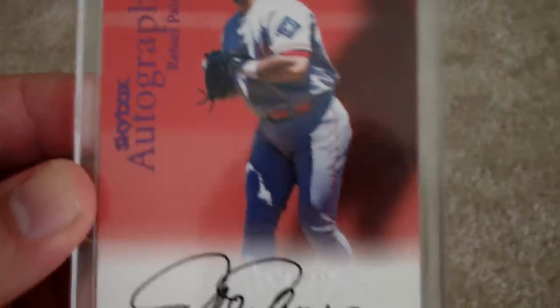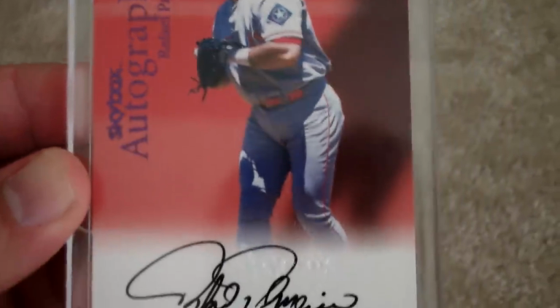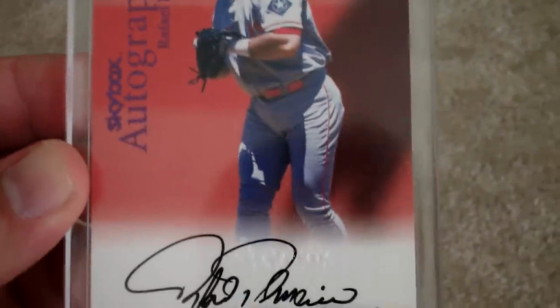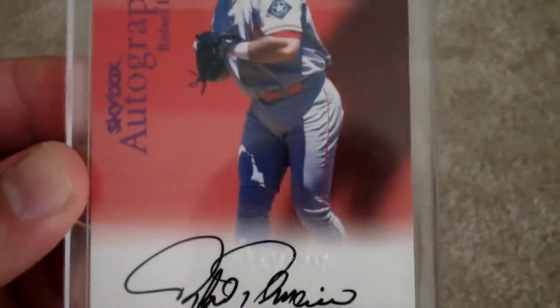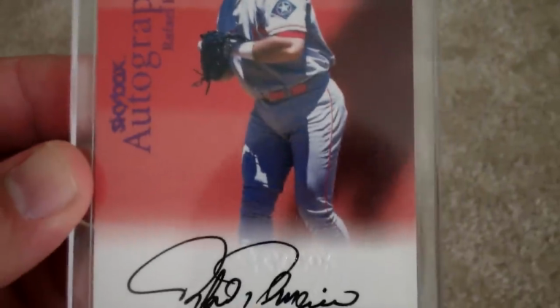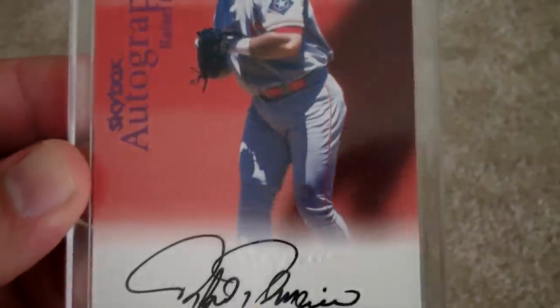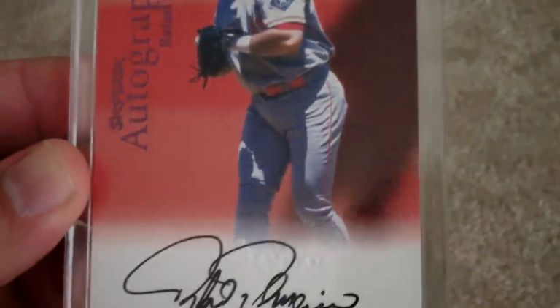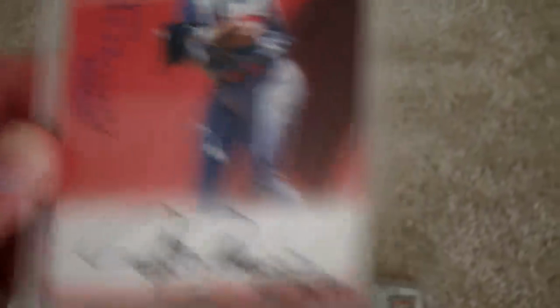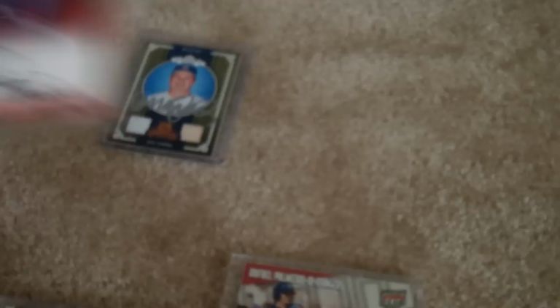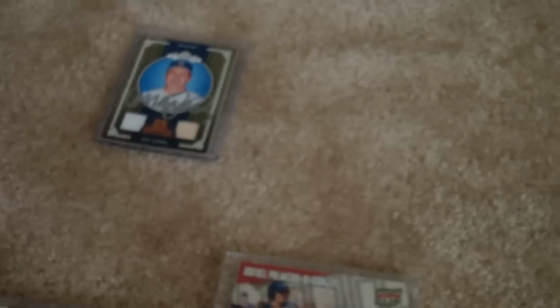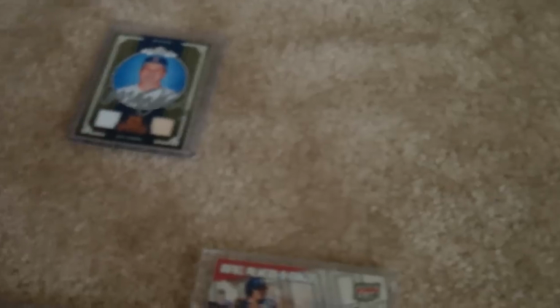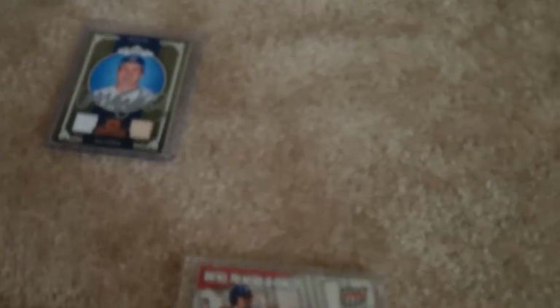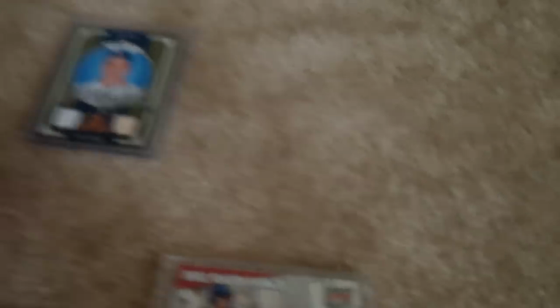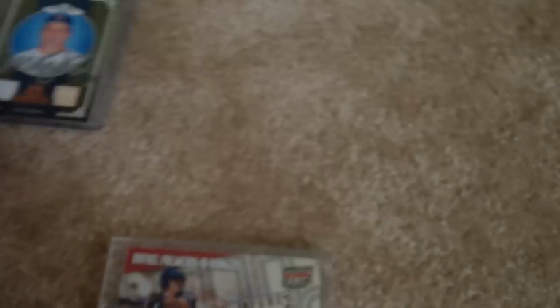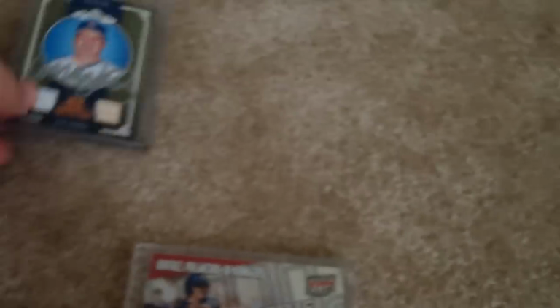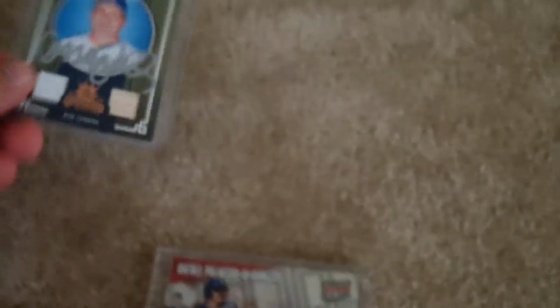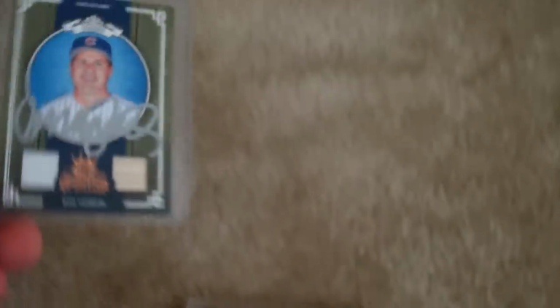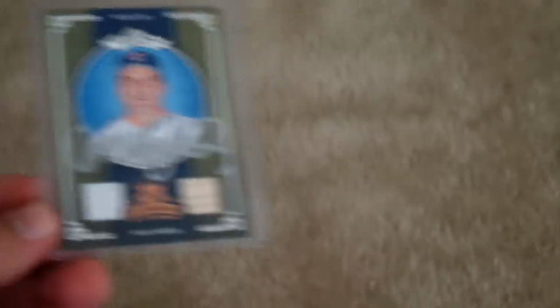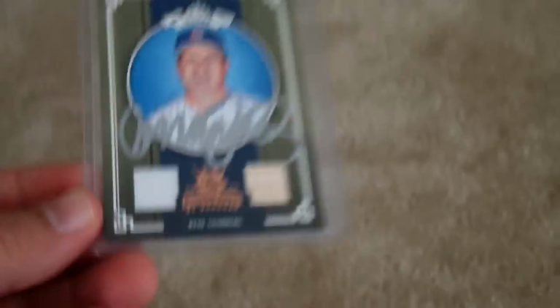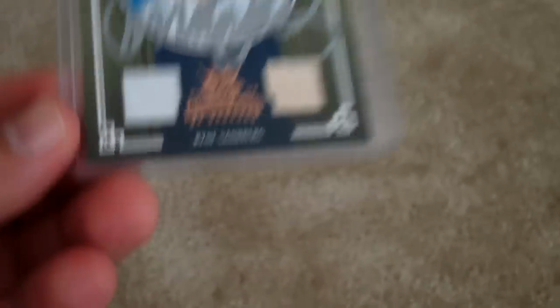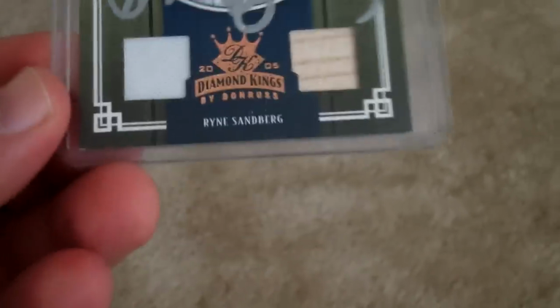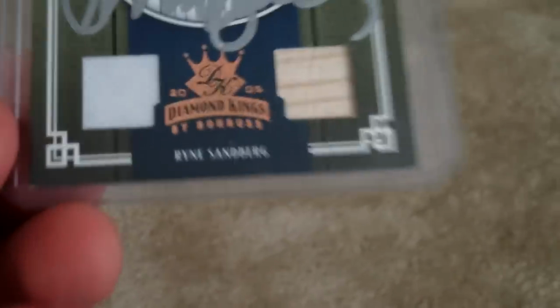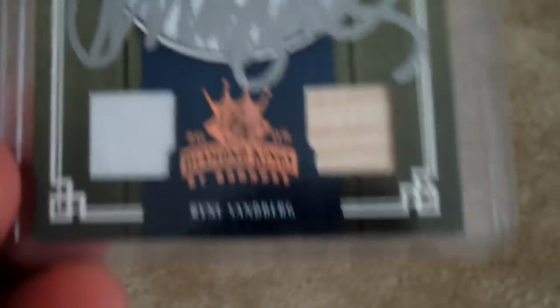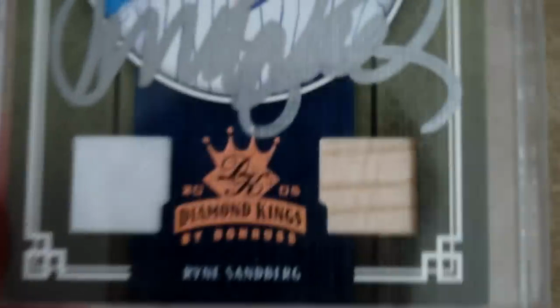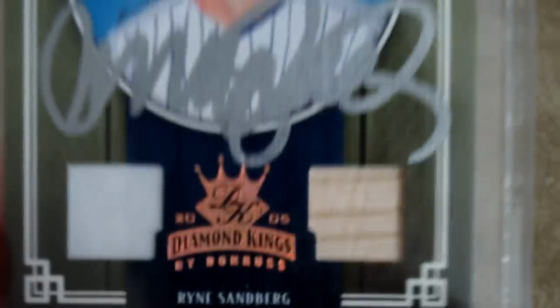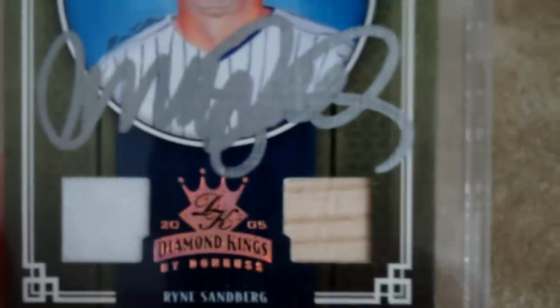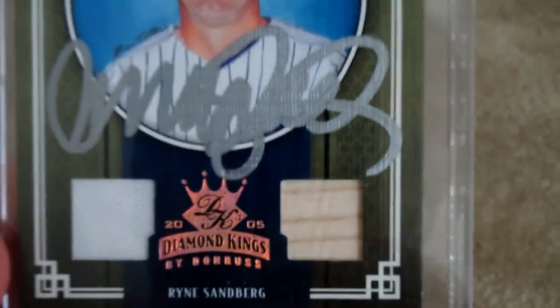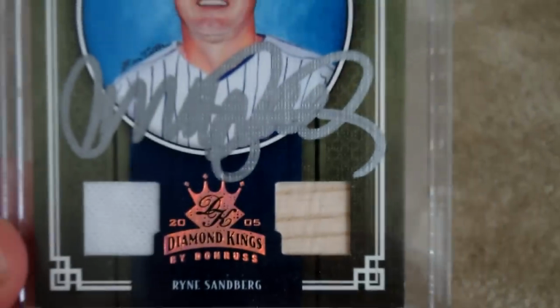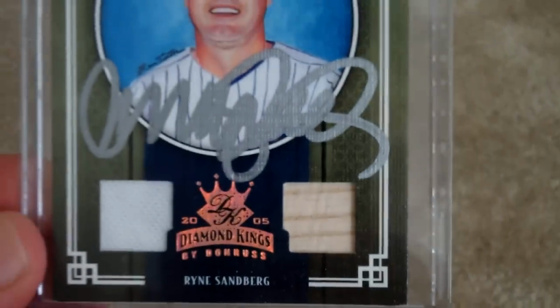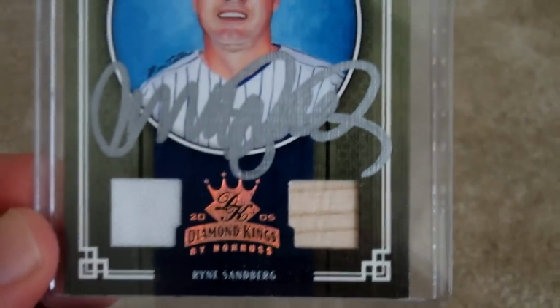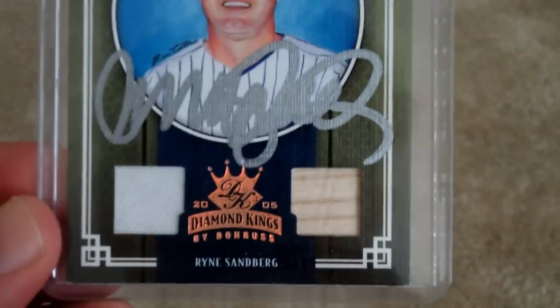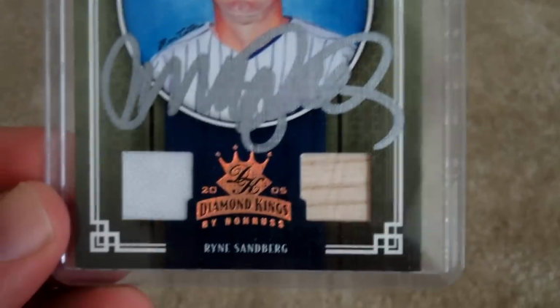So anyway, I thought you might want to finally get around to seeing this video and hearing my story.